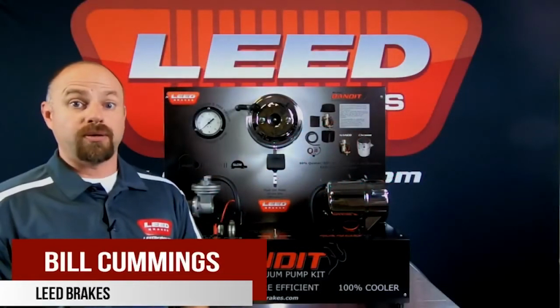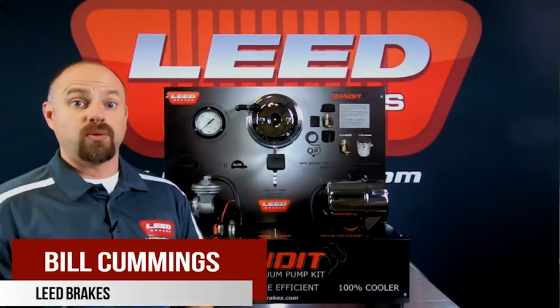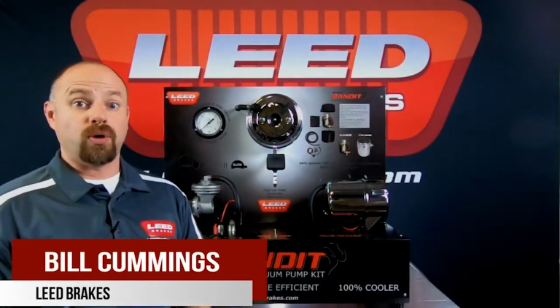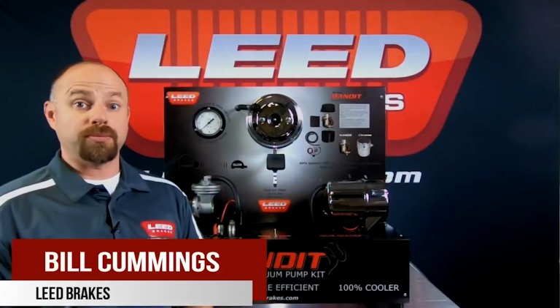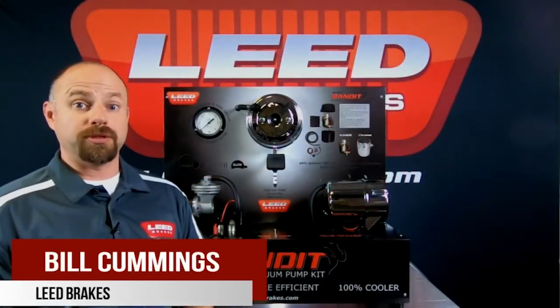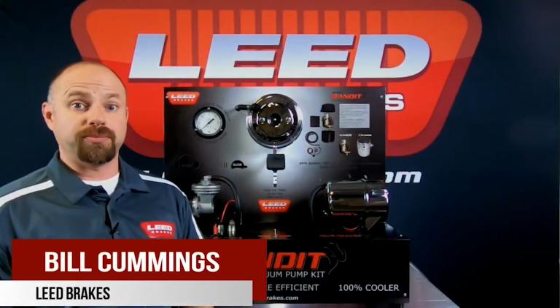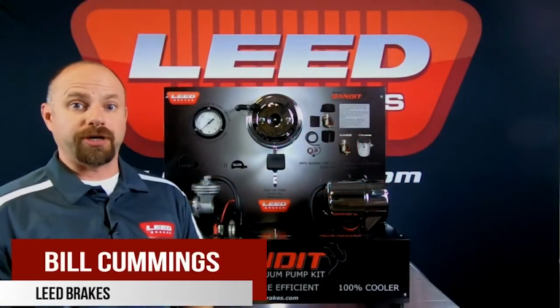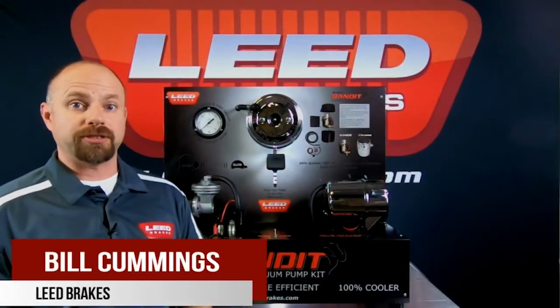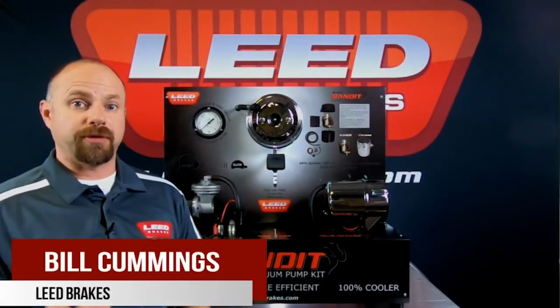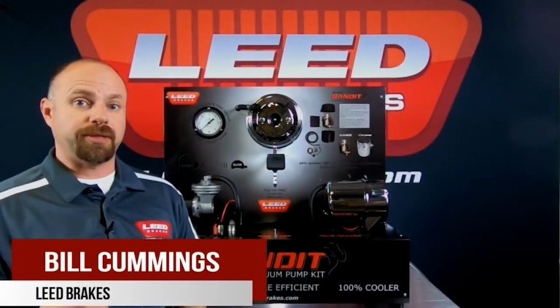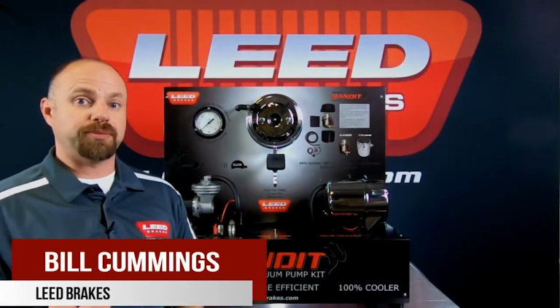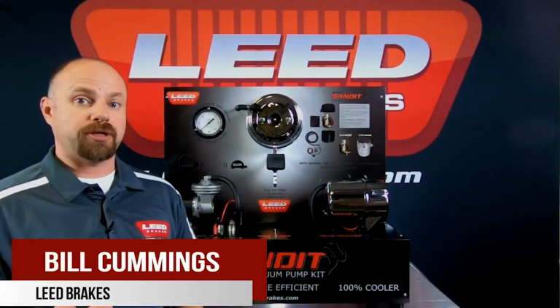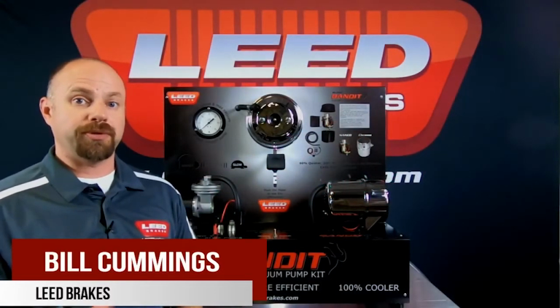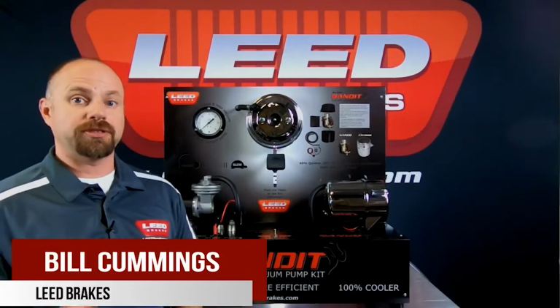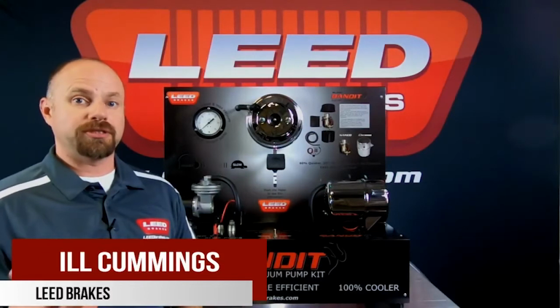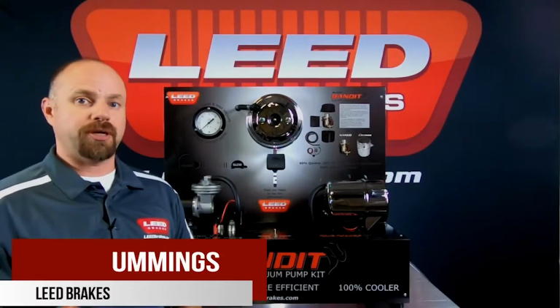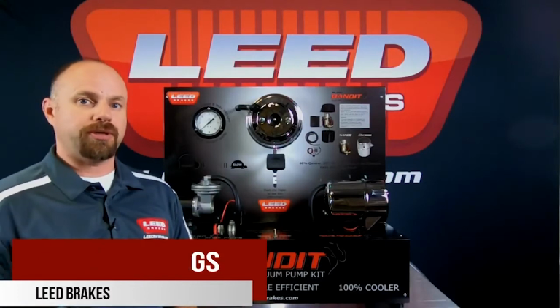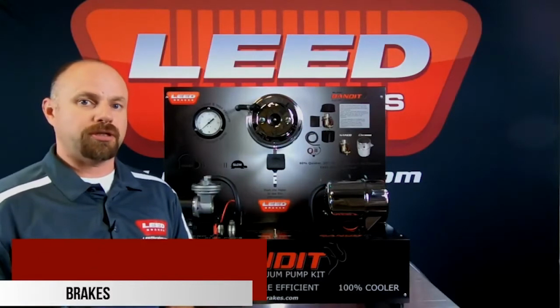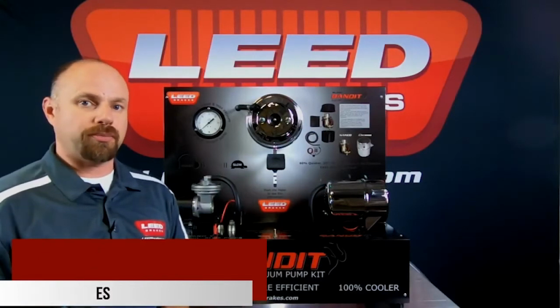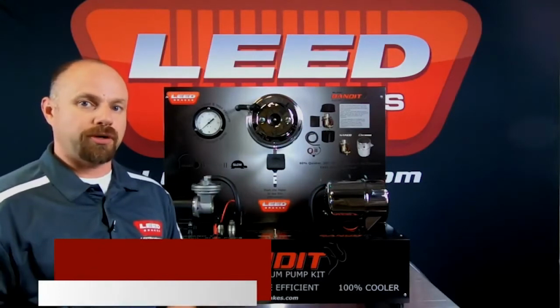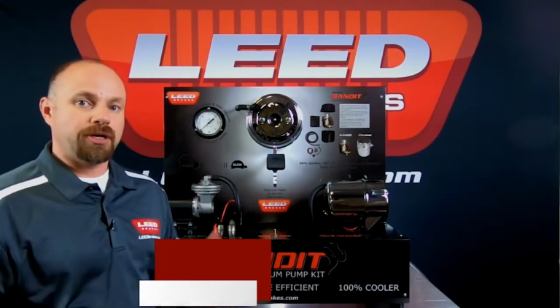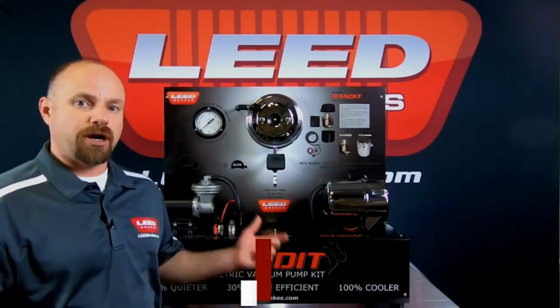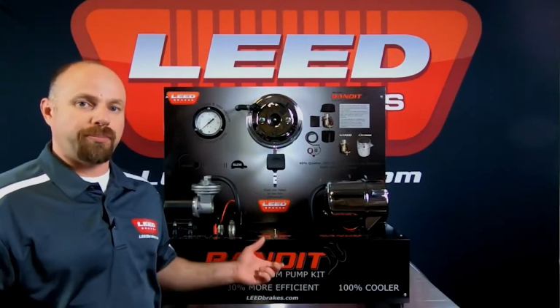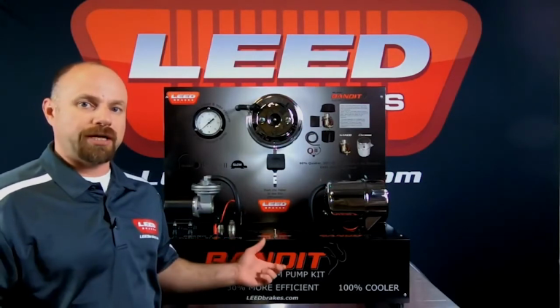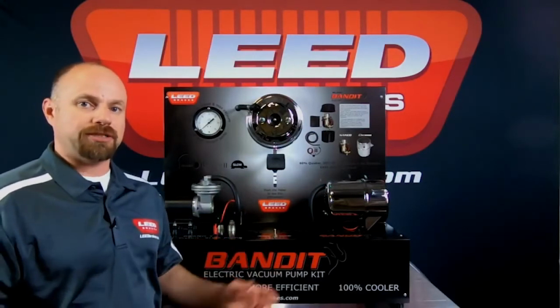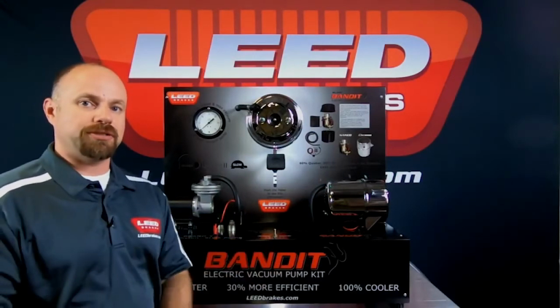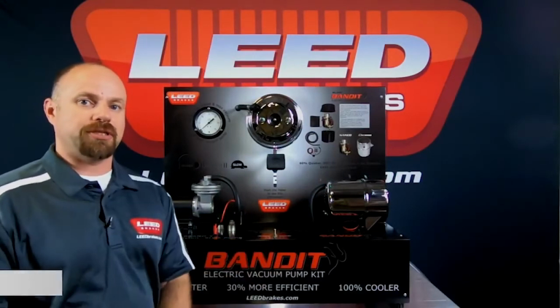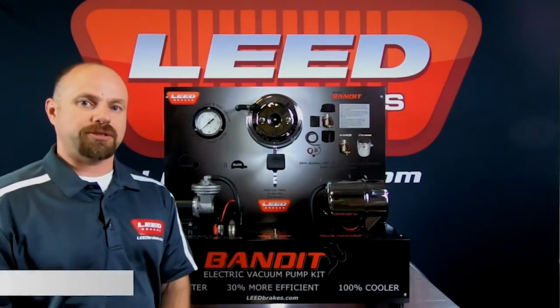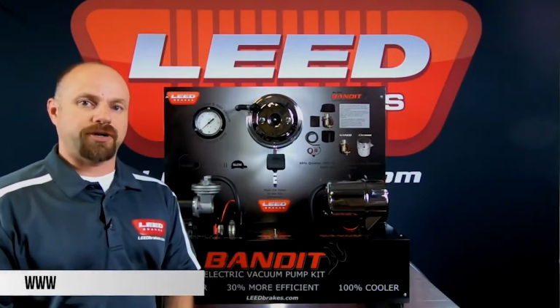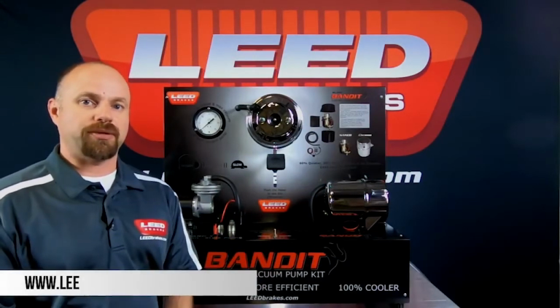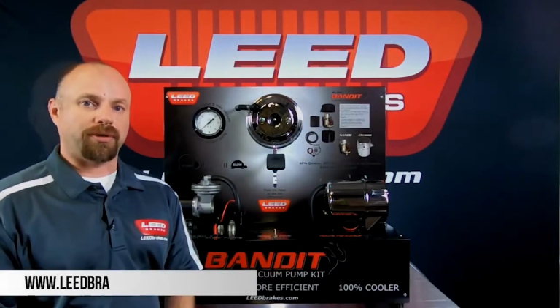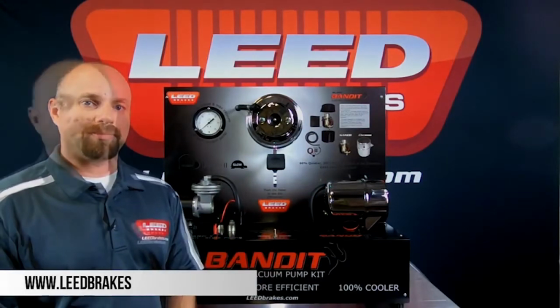Hi, welcome to Lead Brakes. My name is Bill Cummings, and today we're going to talk about our Bandit Series electric vacuum pumps.